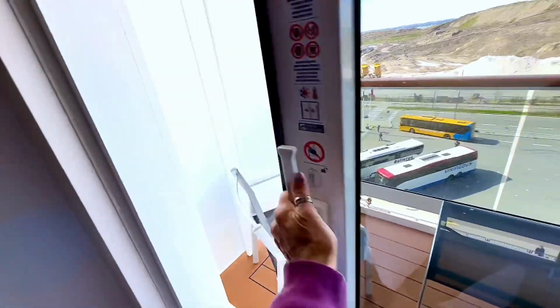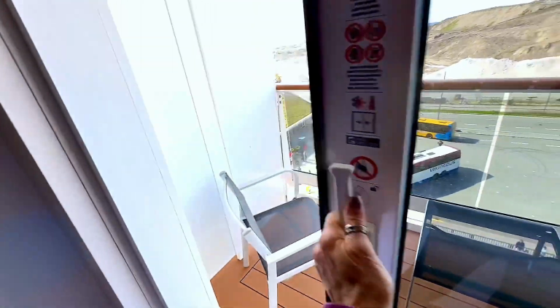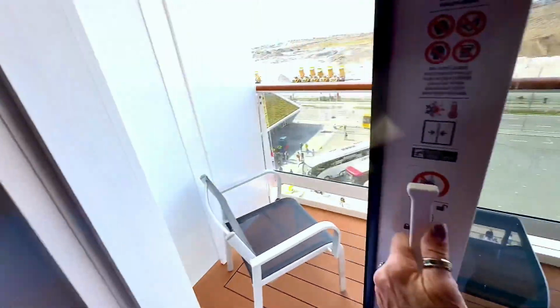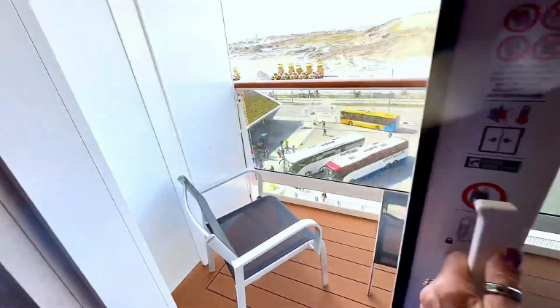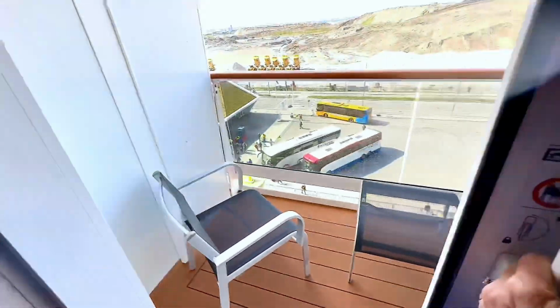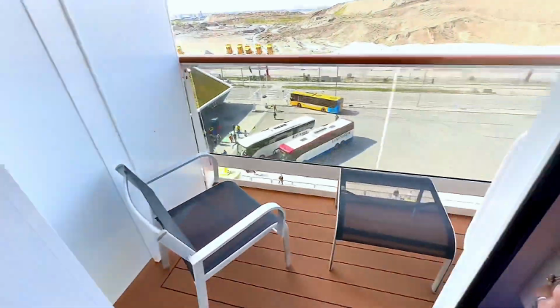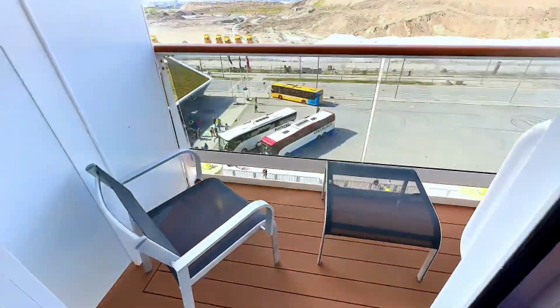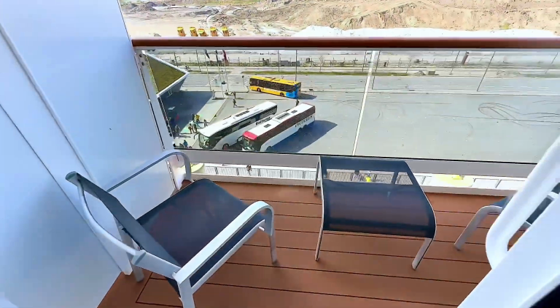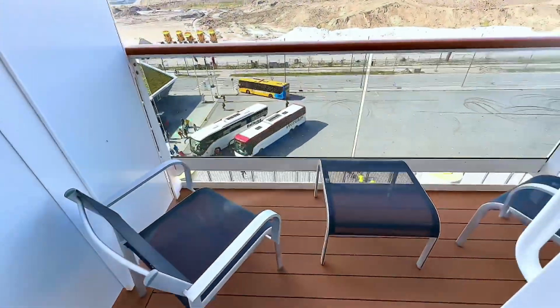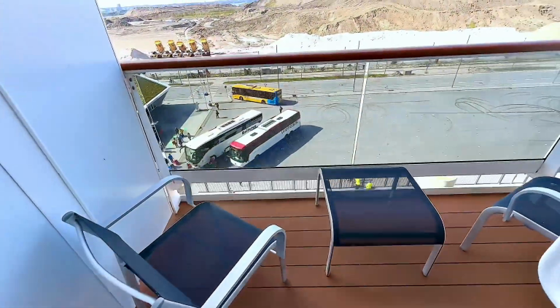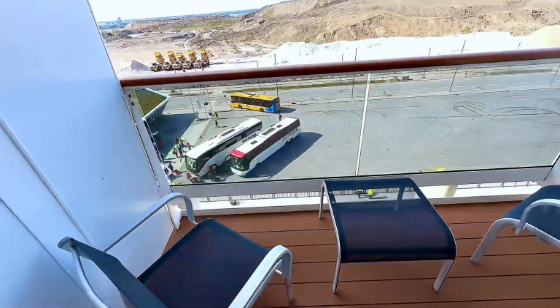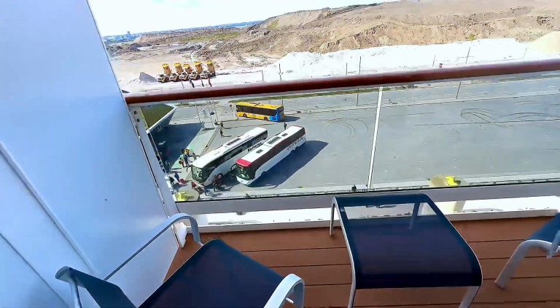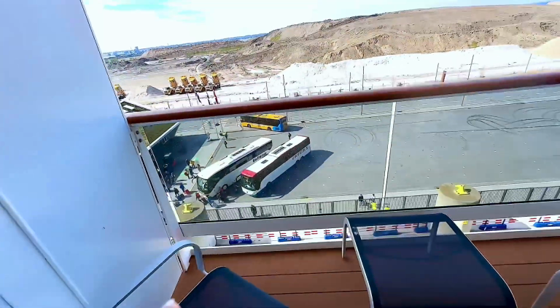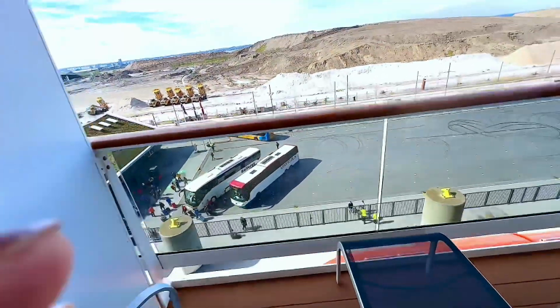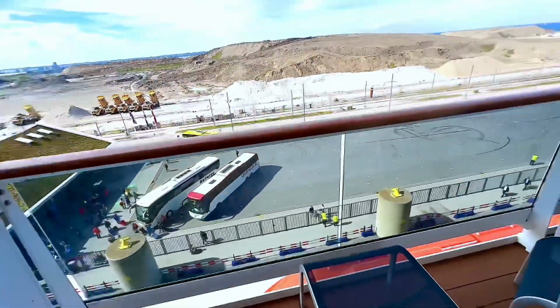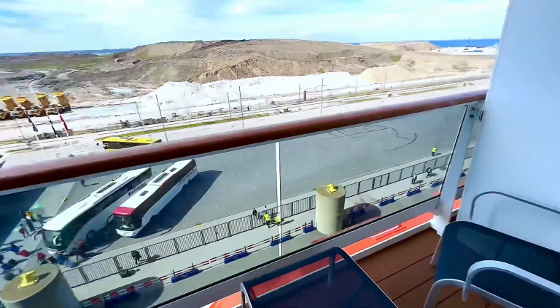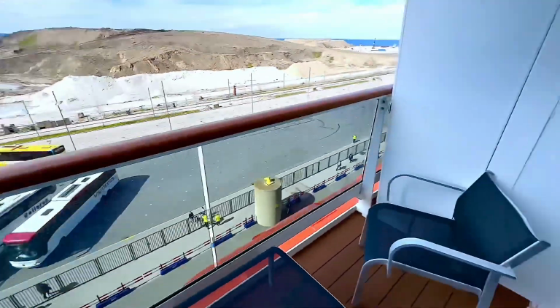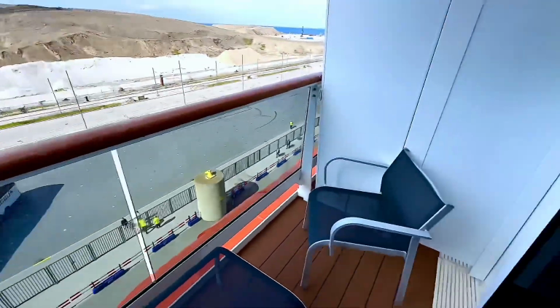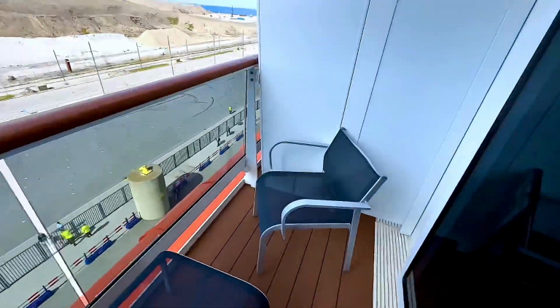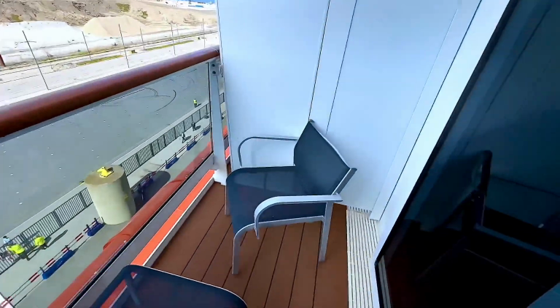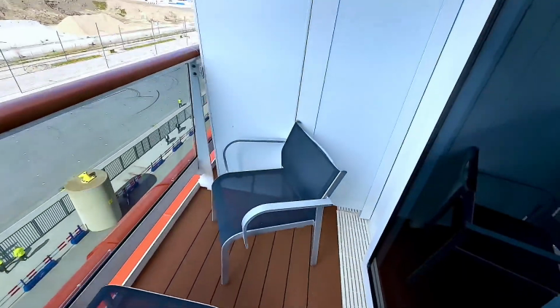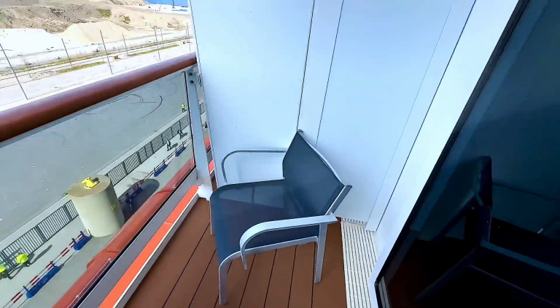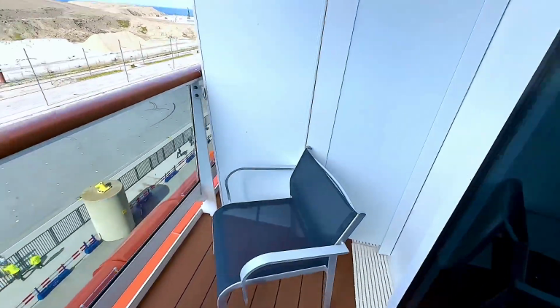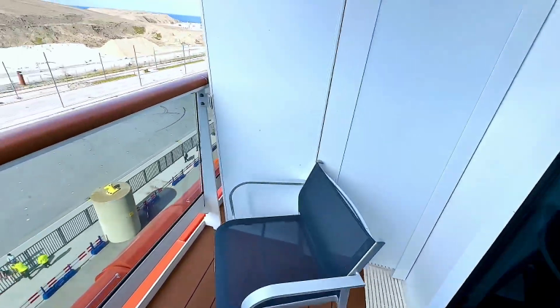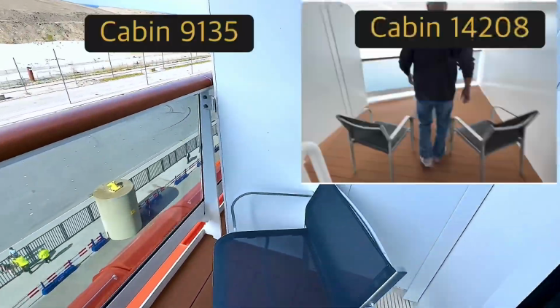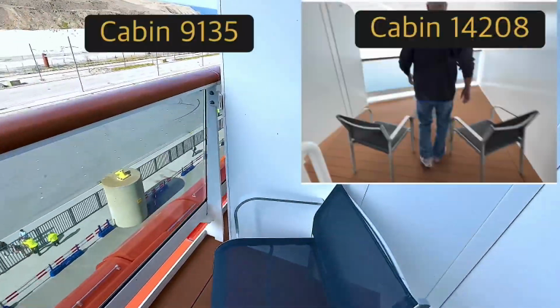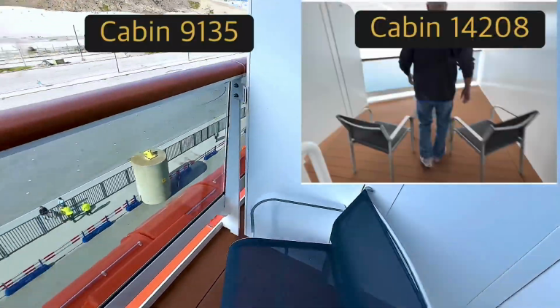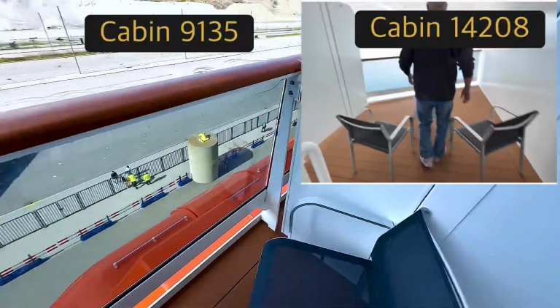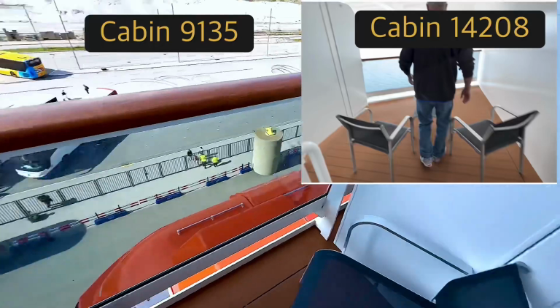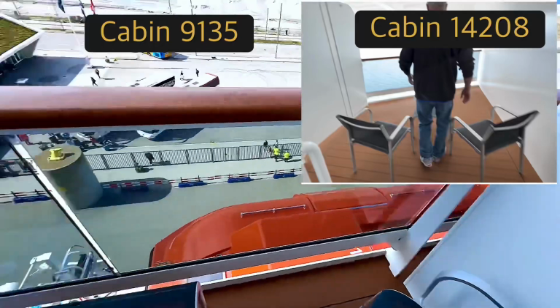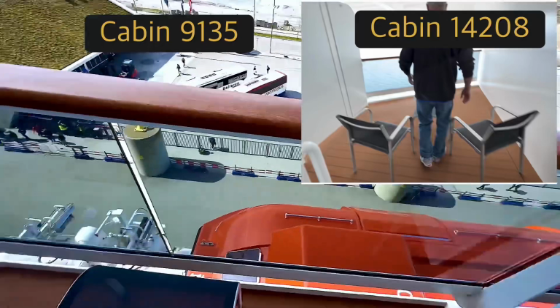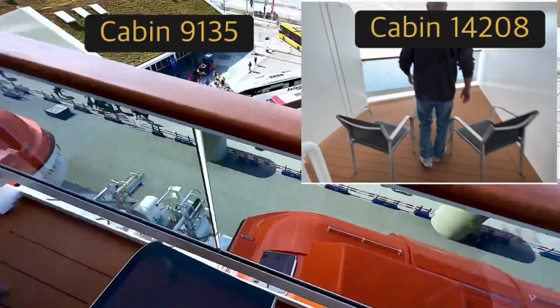And here's our balcony. Look at this — nice little balcony.